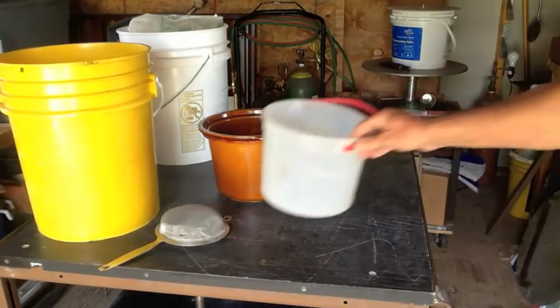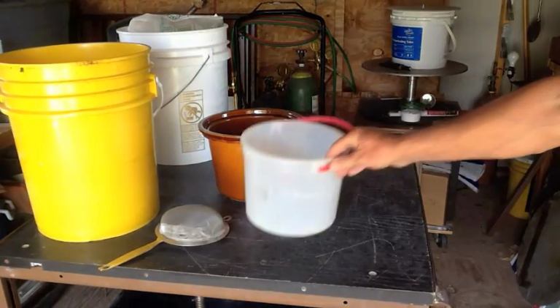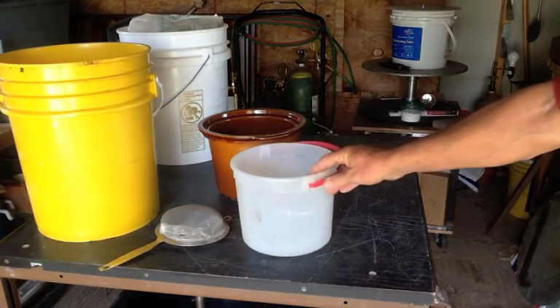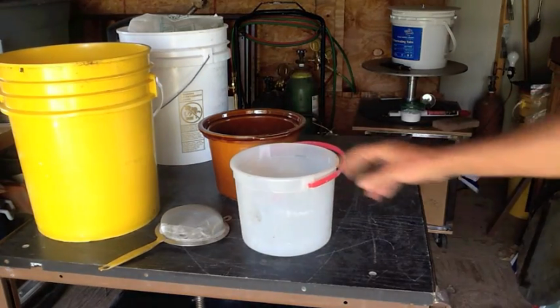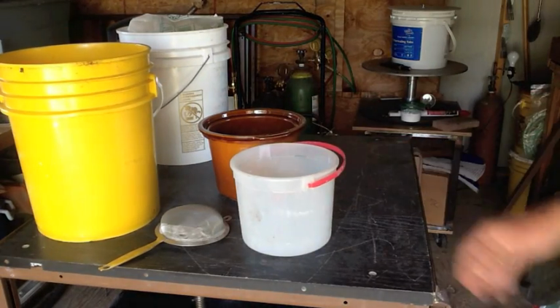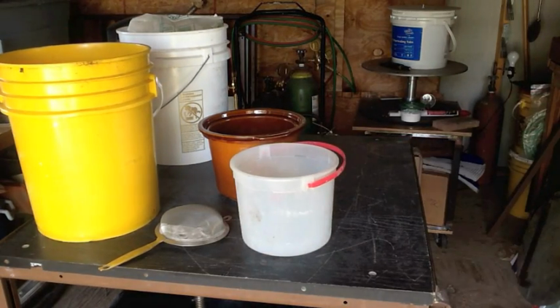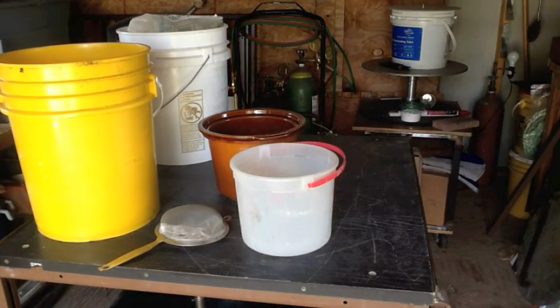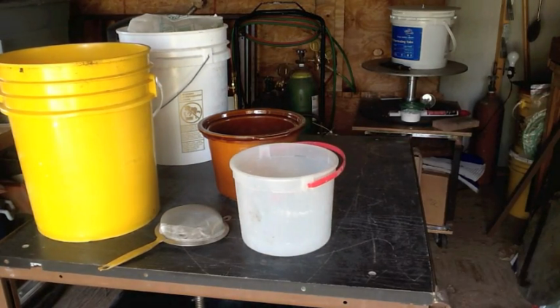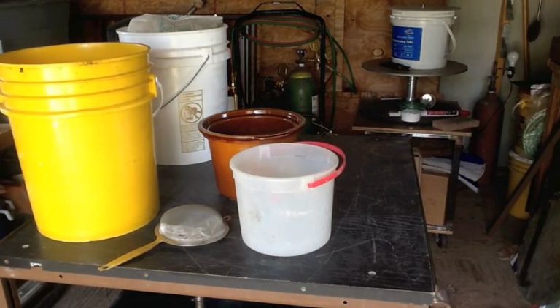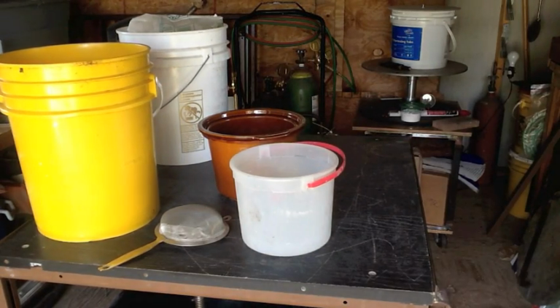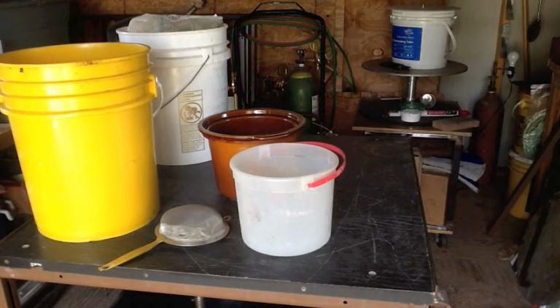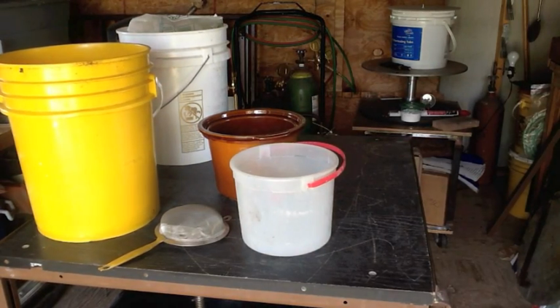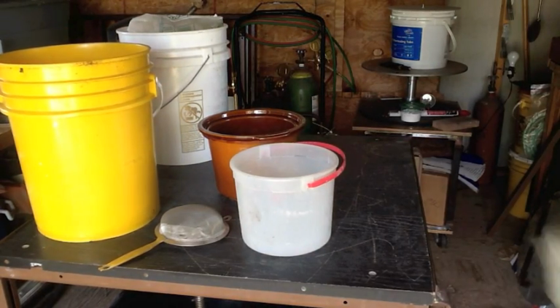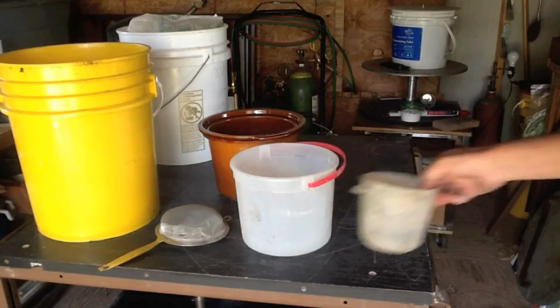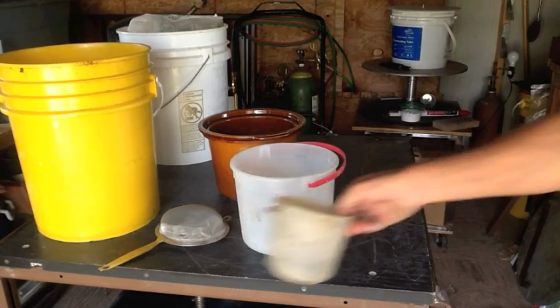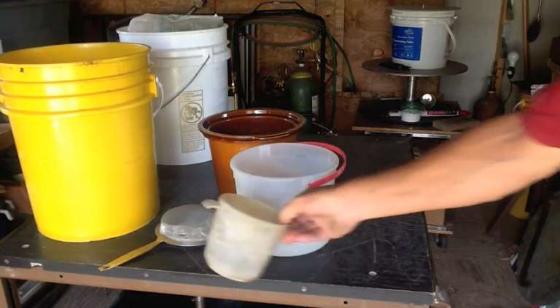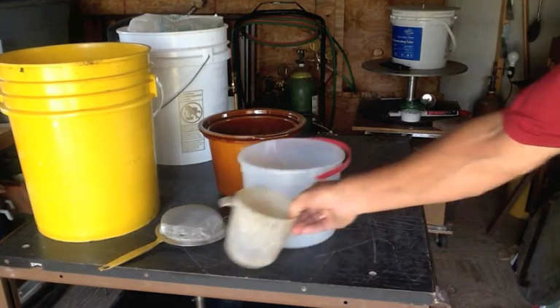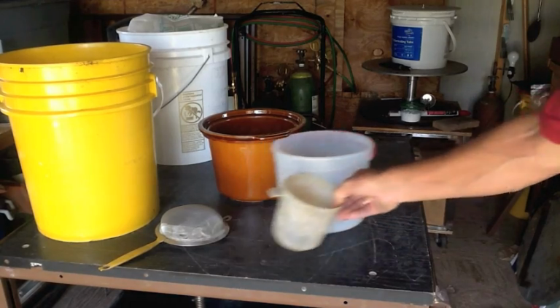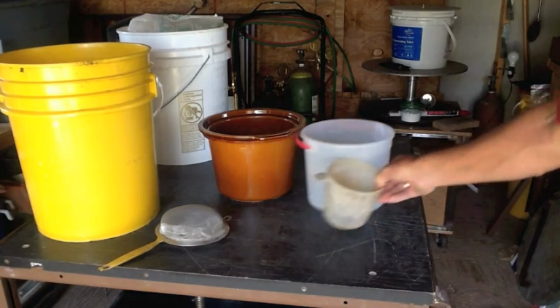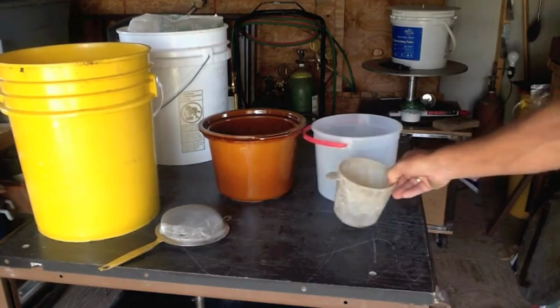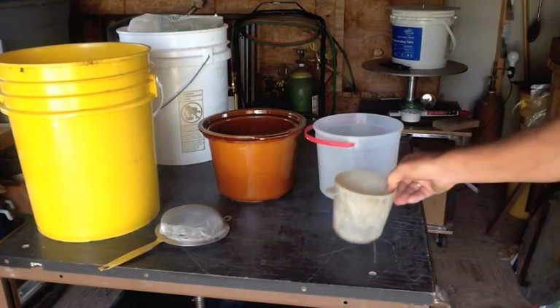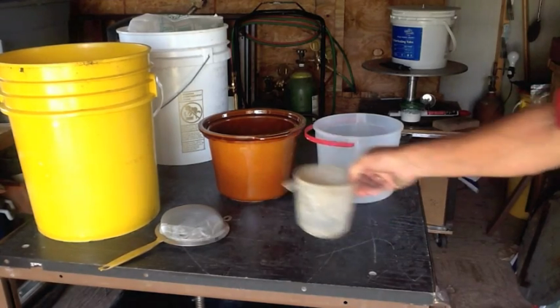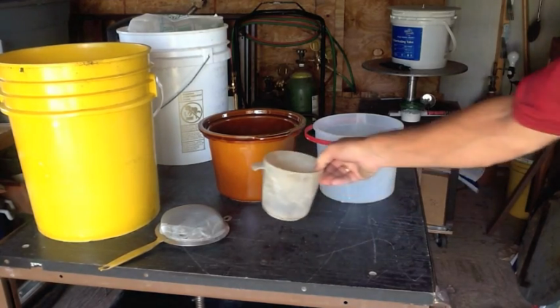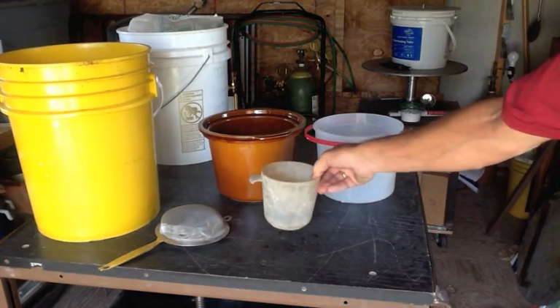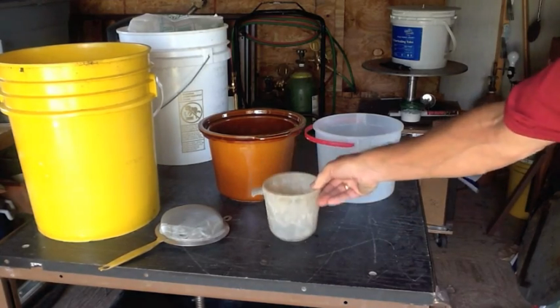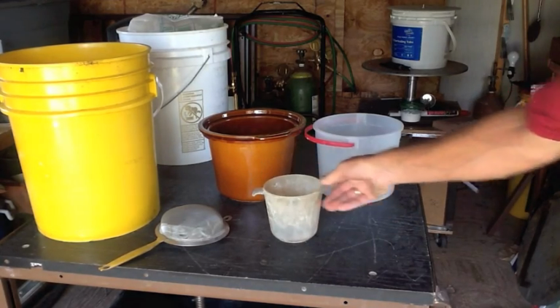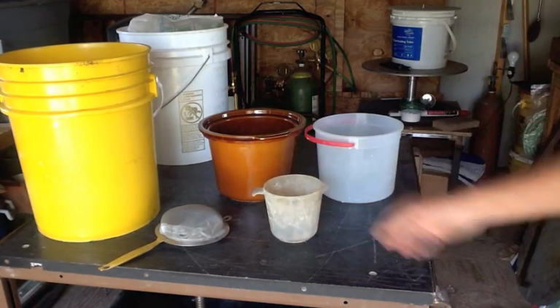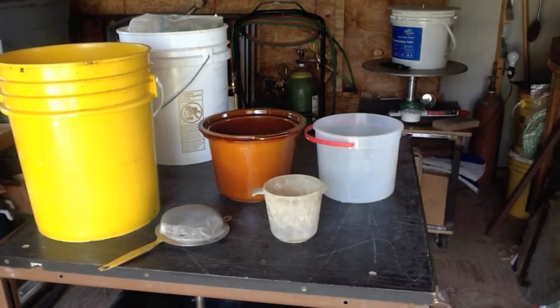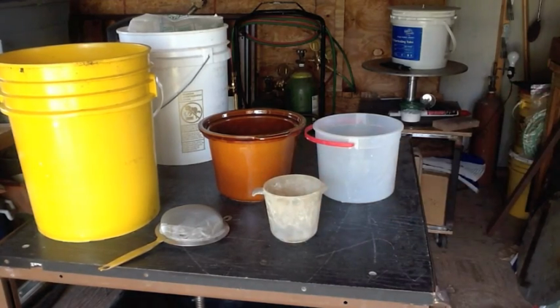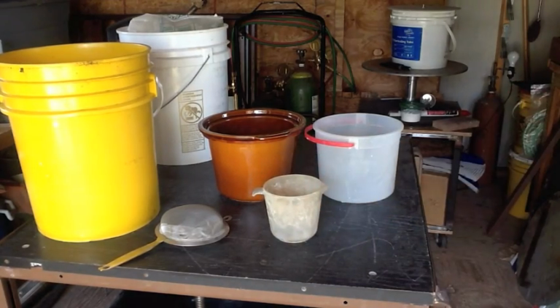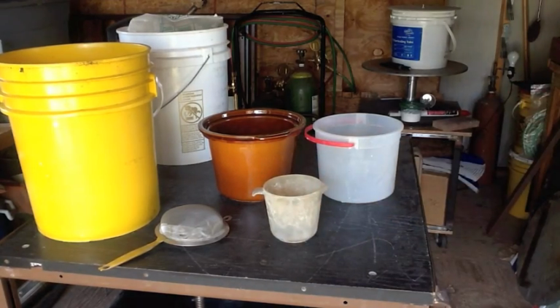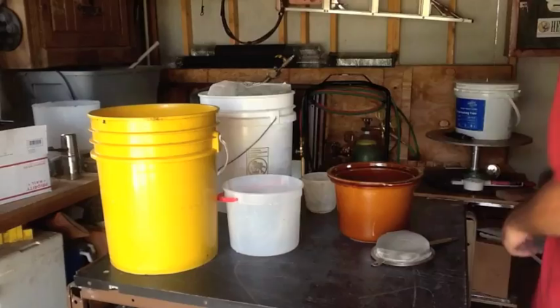And a few extra containers — you'll see why we need those in a little bit — and a scoop for the sand.